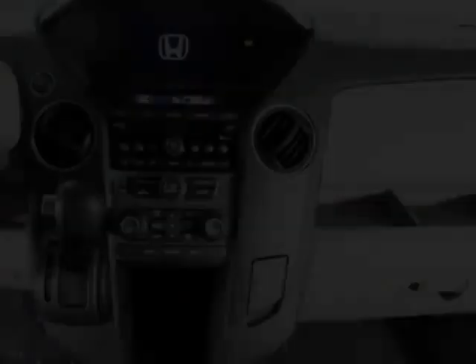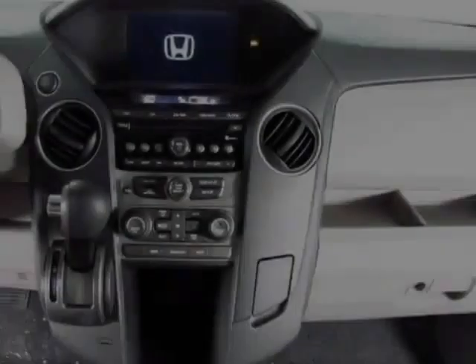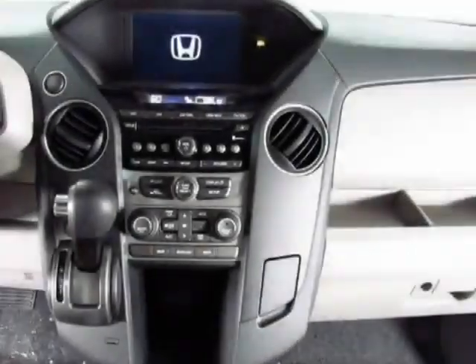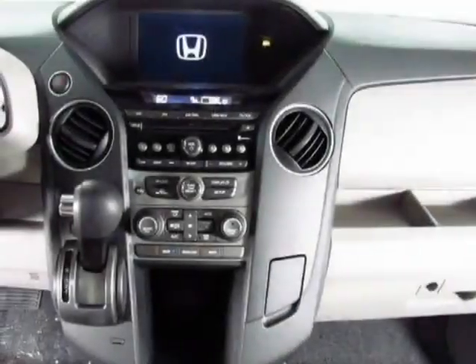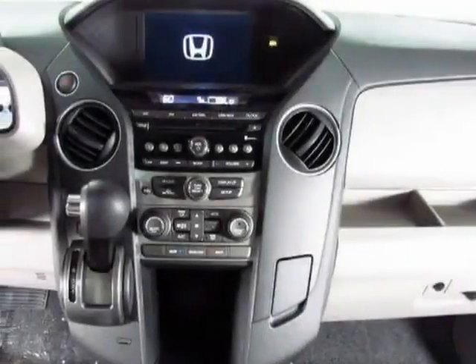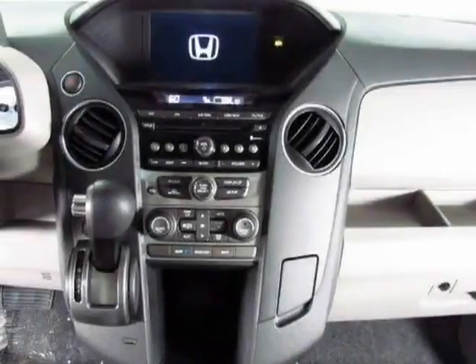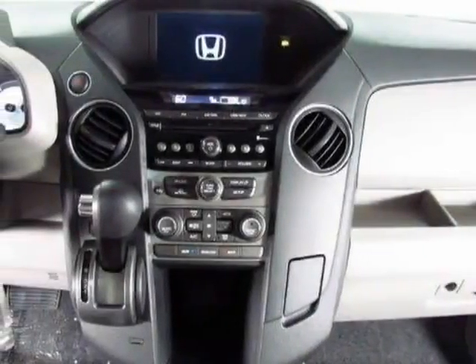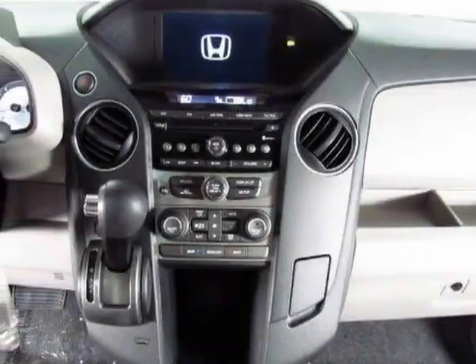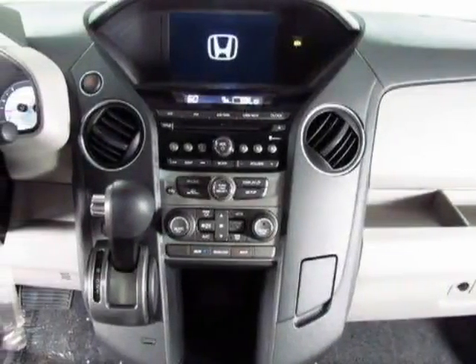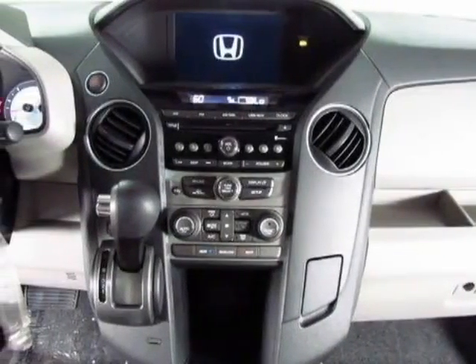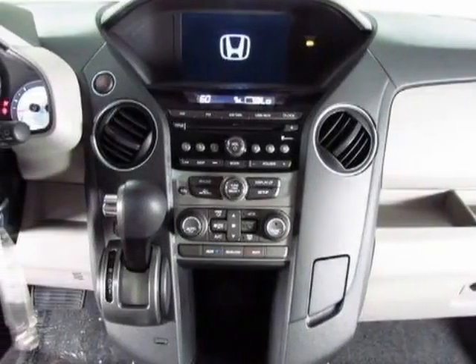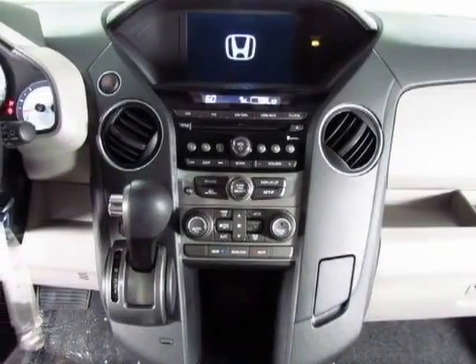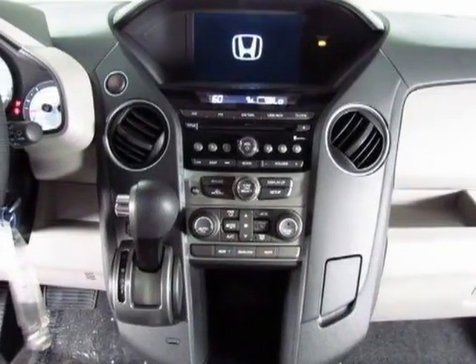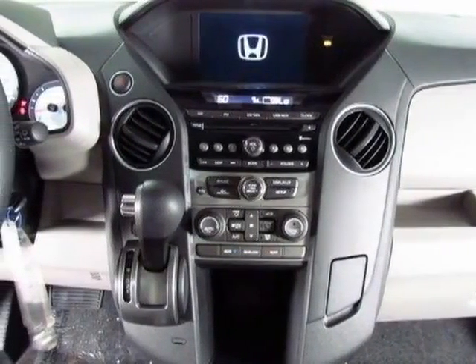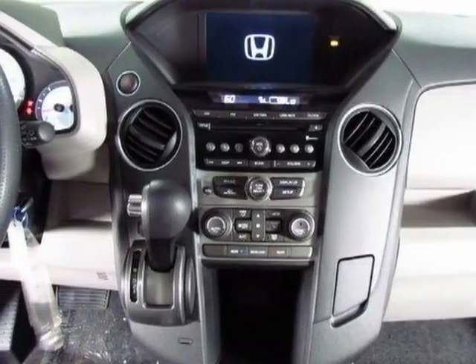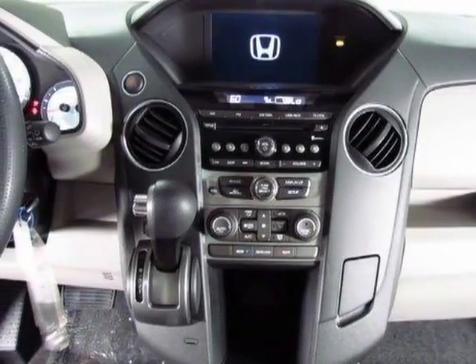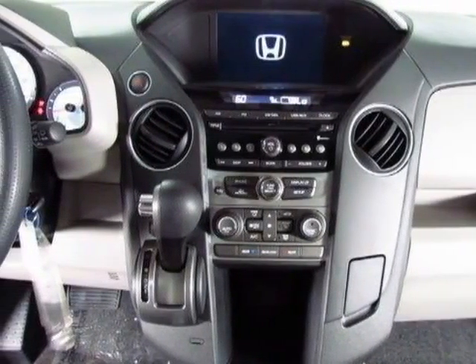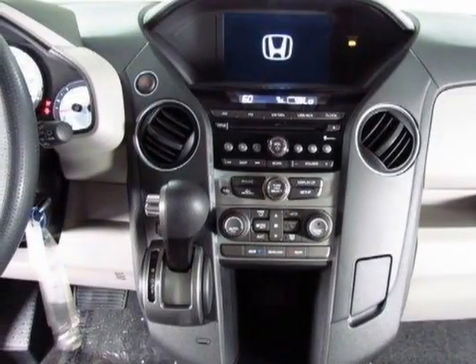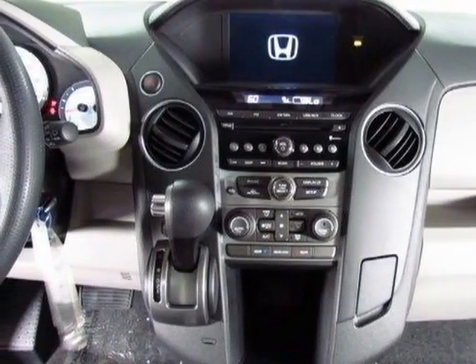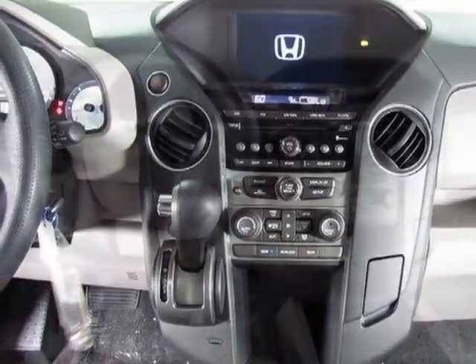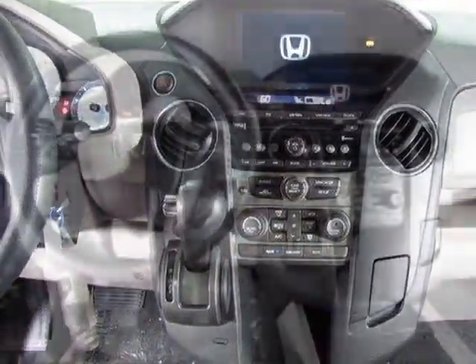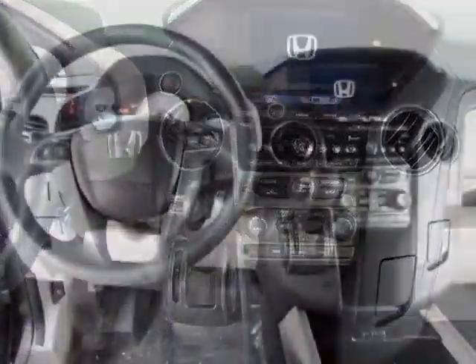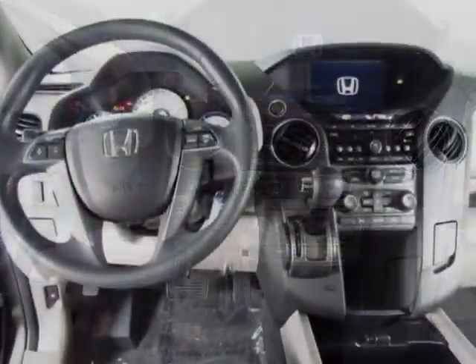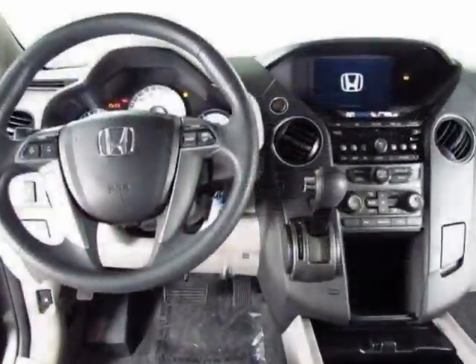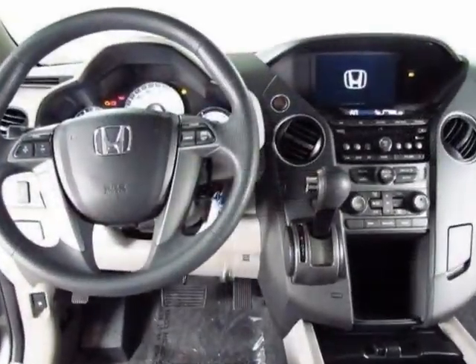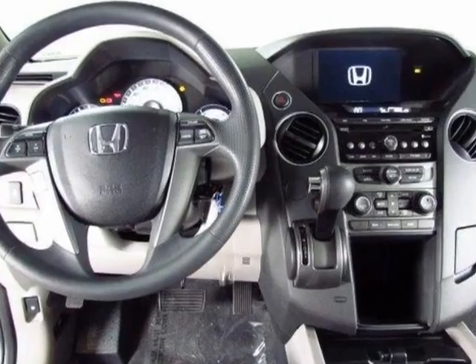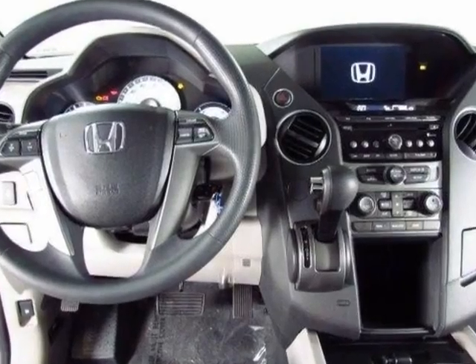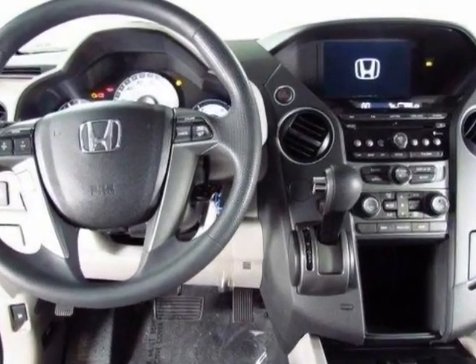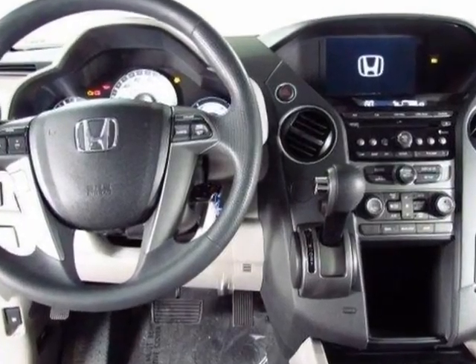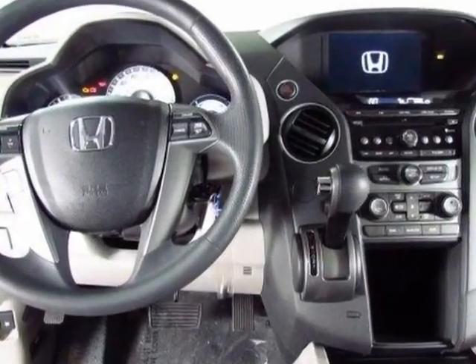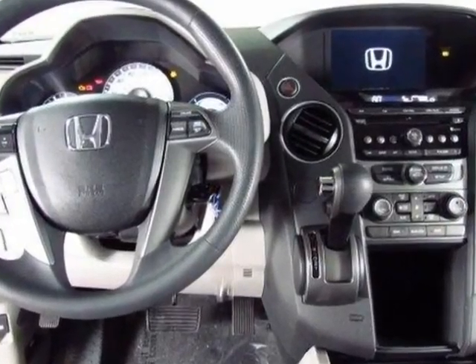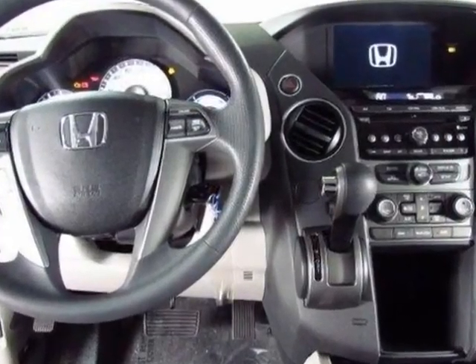Look at this new 2013 Honda Pilot. For your protection, this vehicle has a full factory warranty.